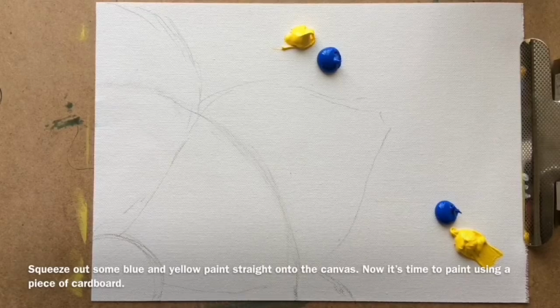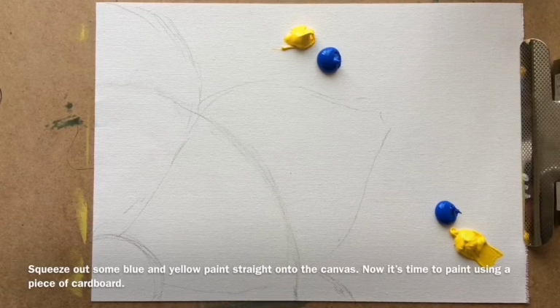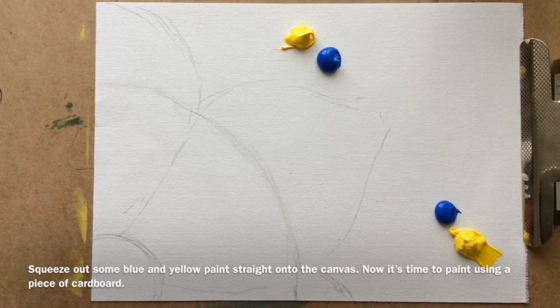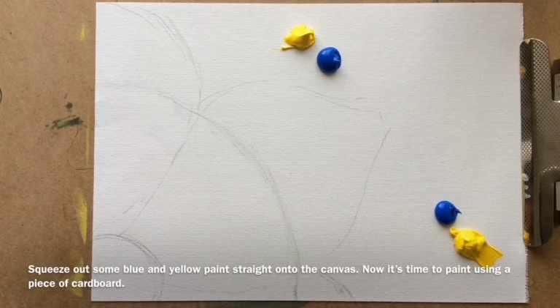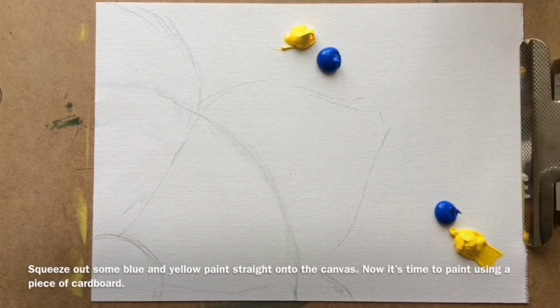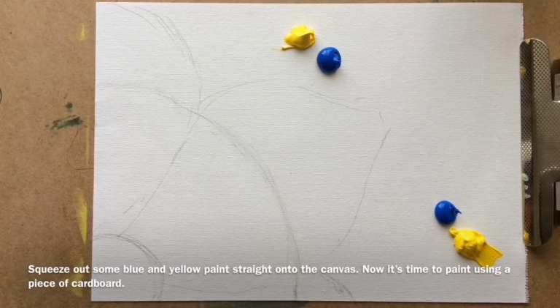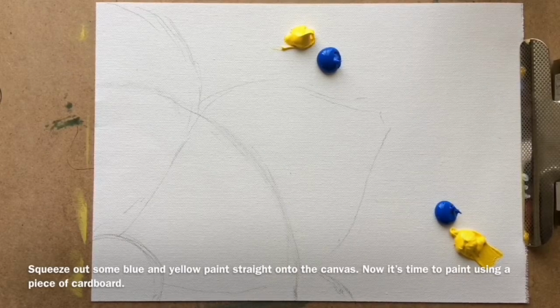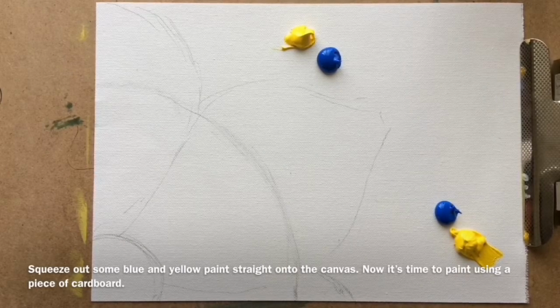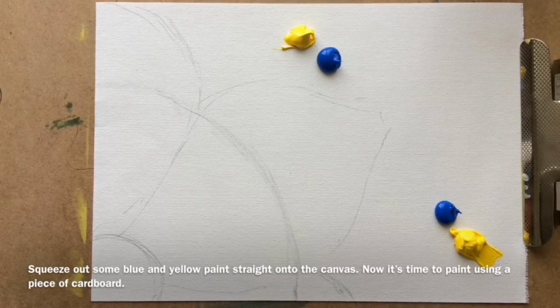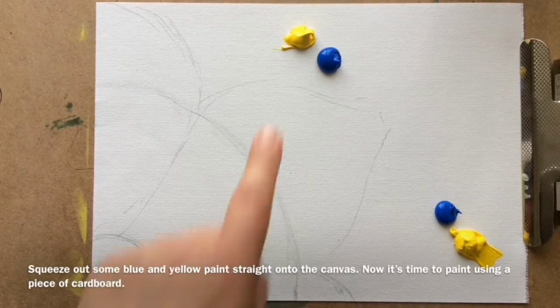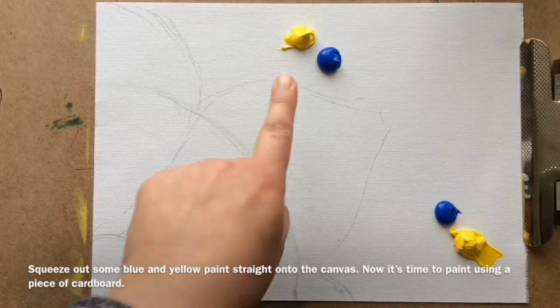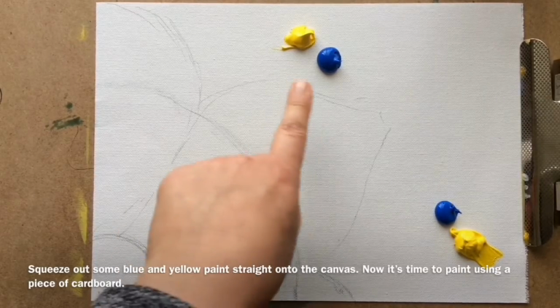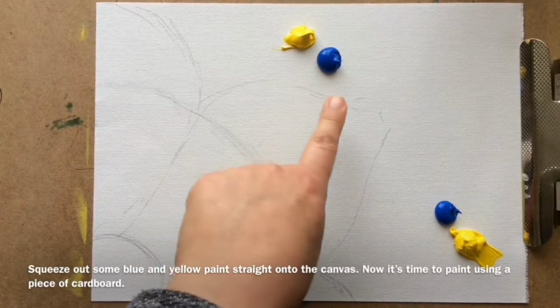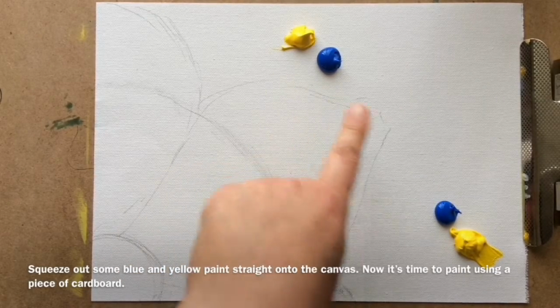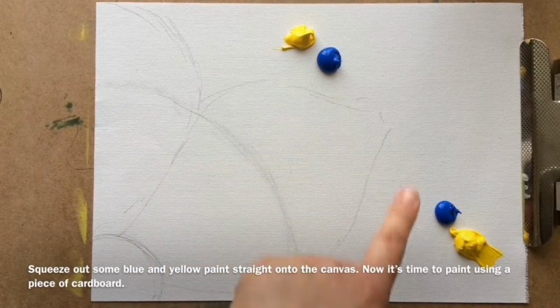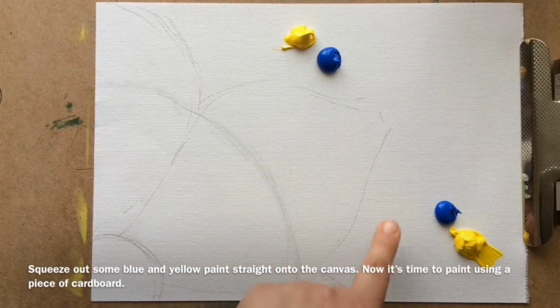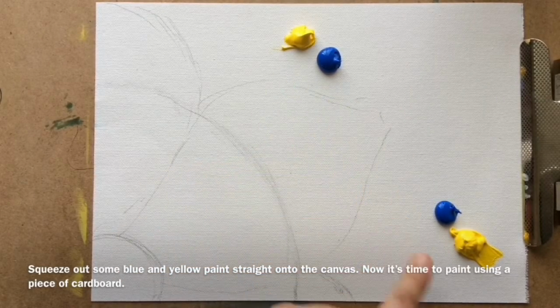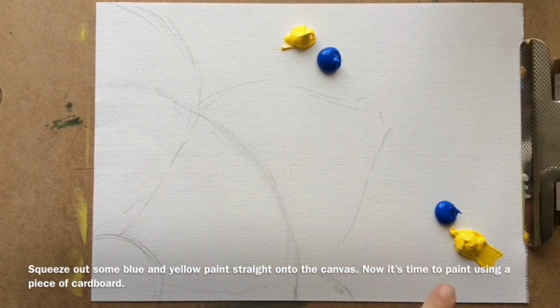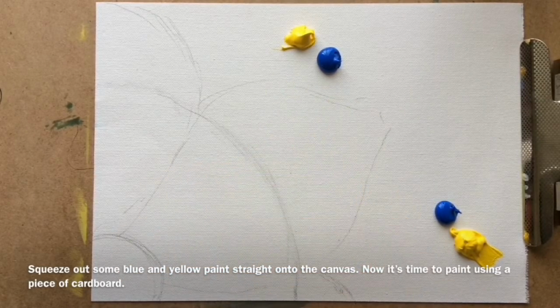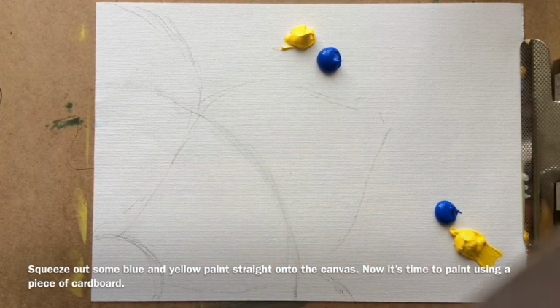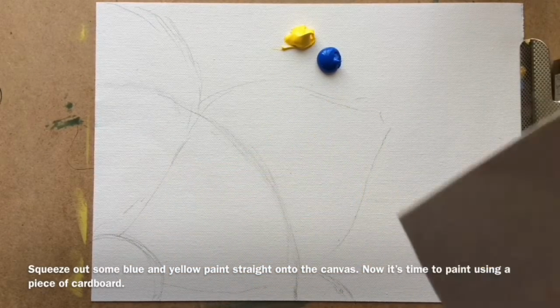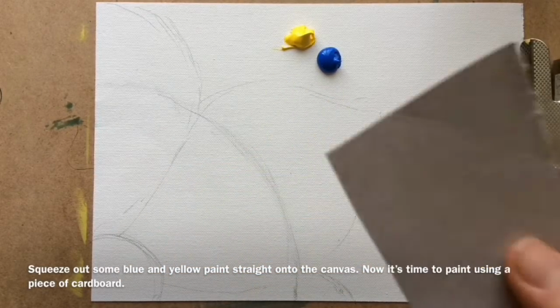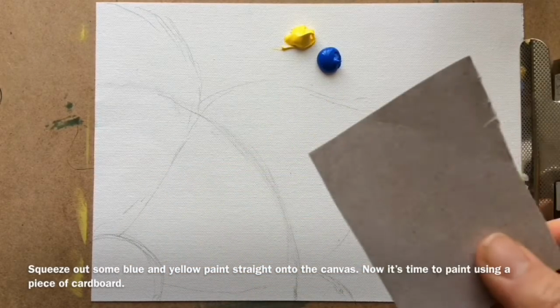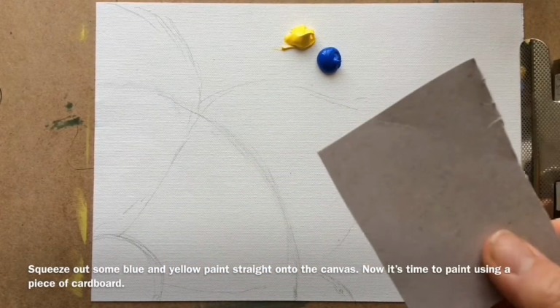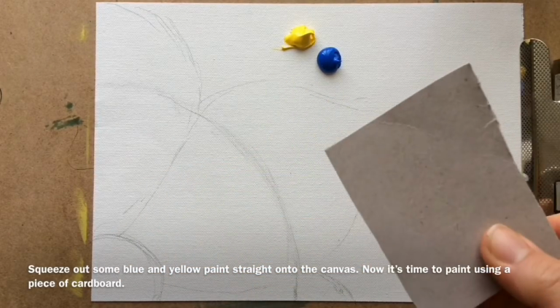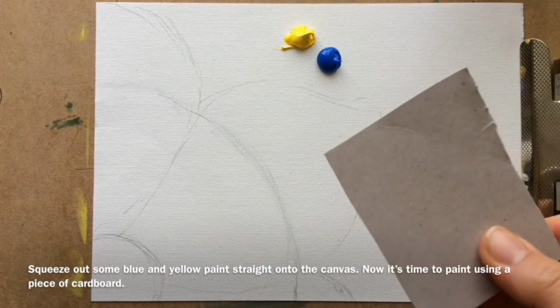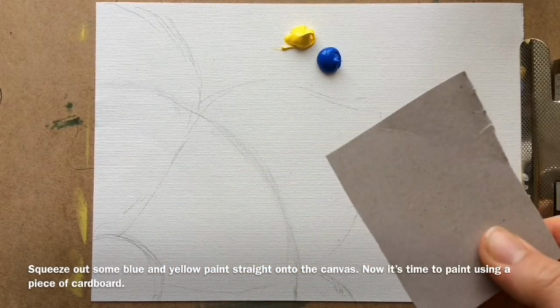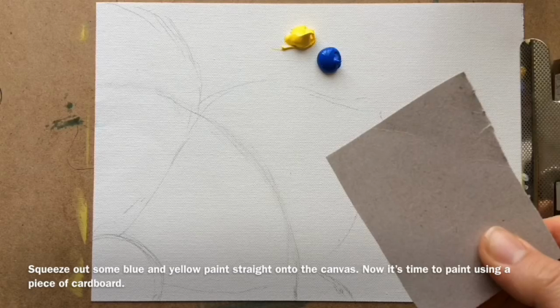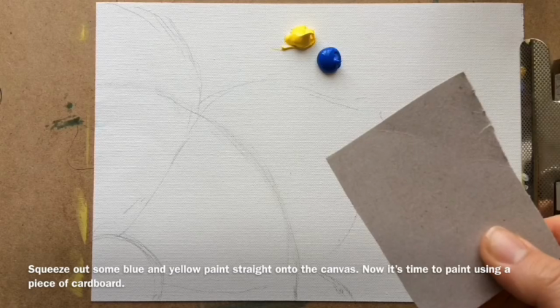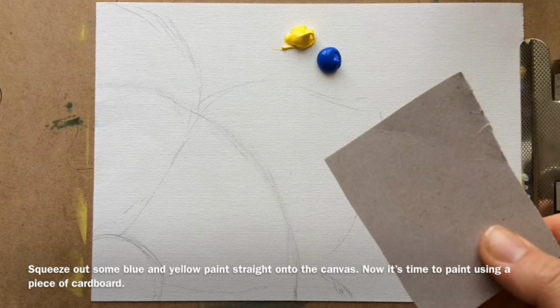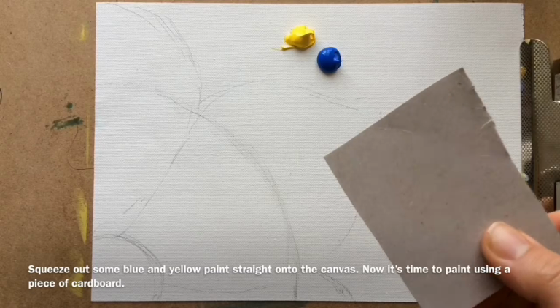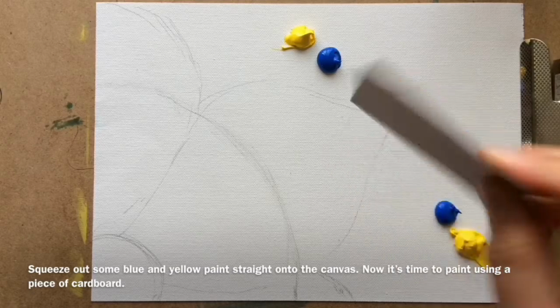Squeeze out some blue and yellow paint straight onto the canvas. Now it's time to paint using a piece of cardboard.